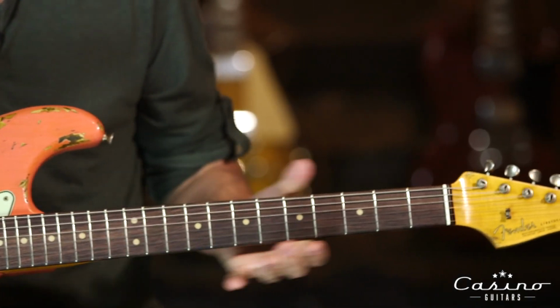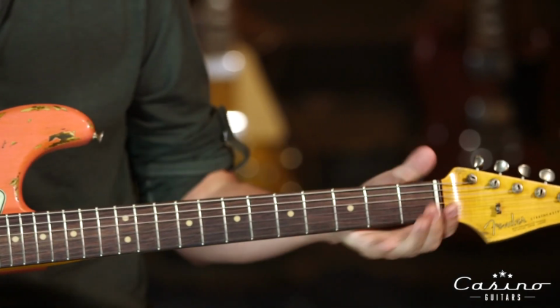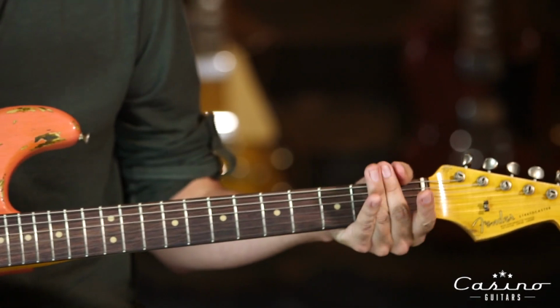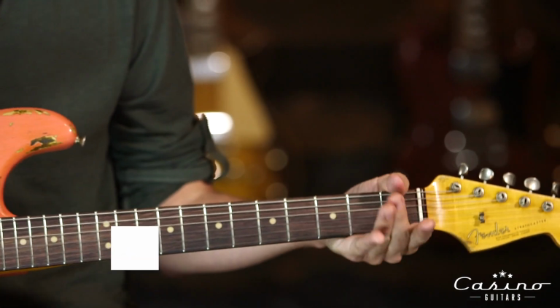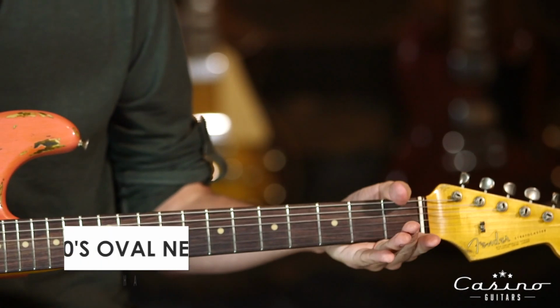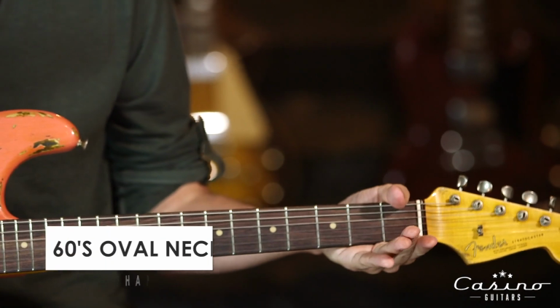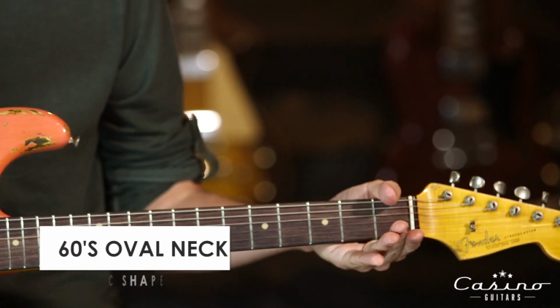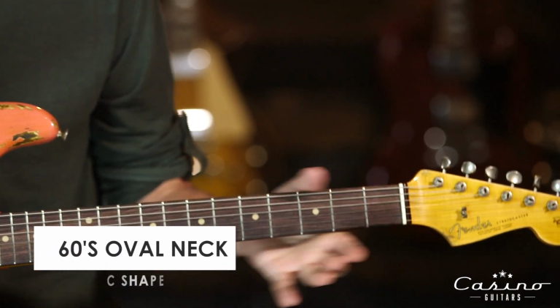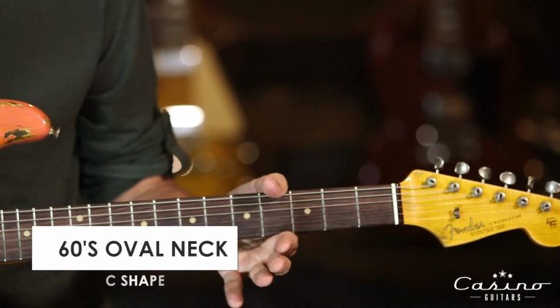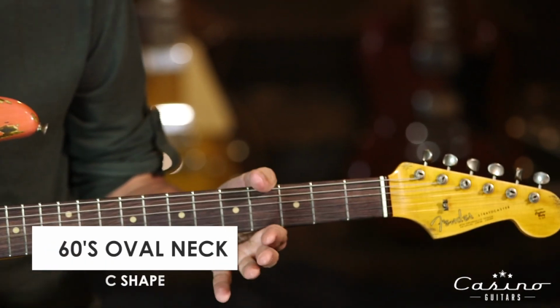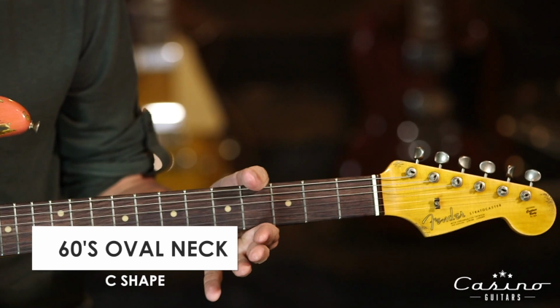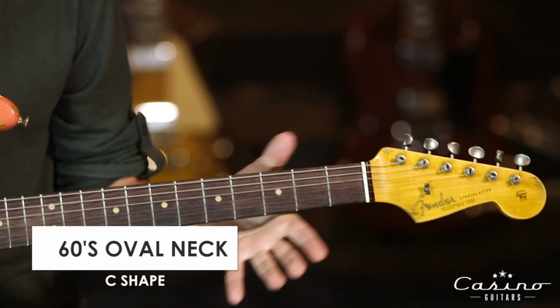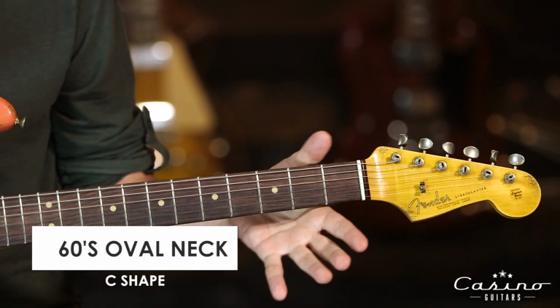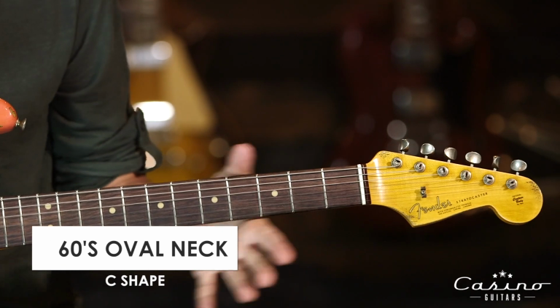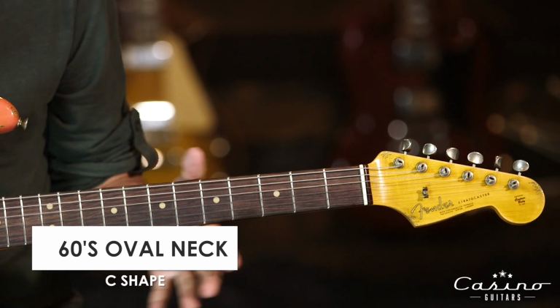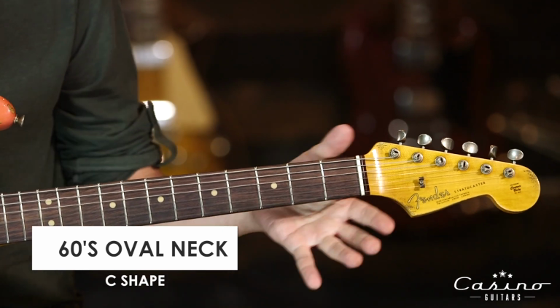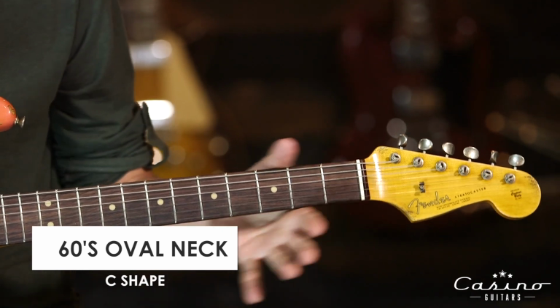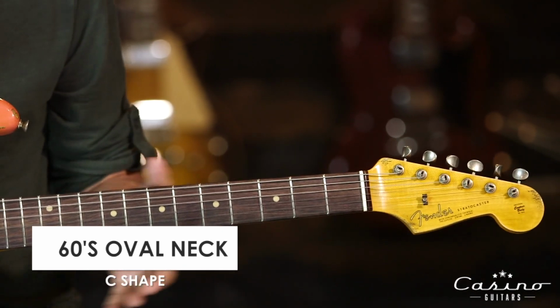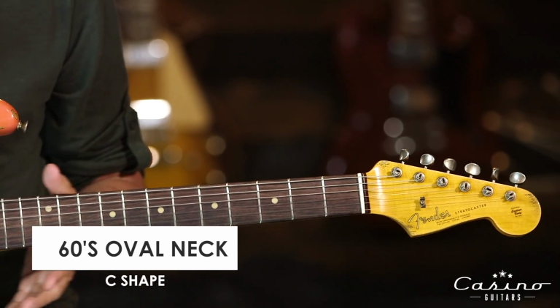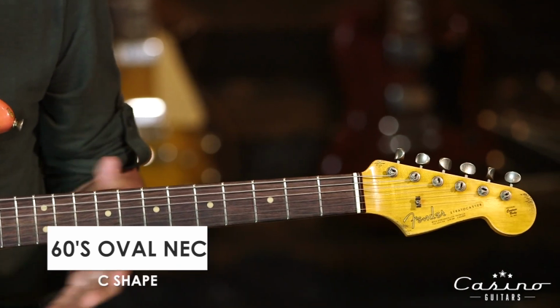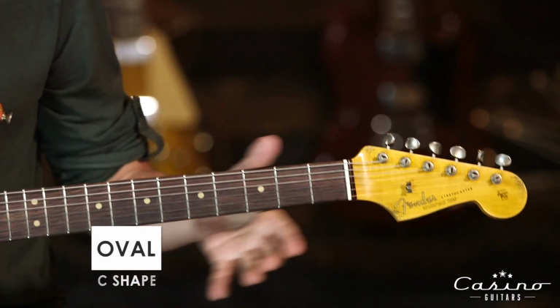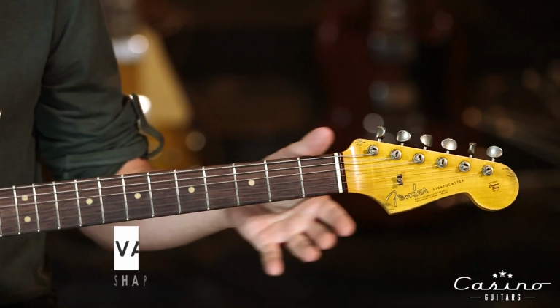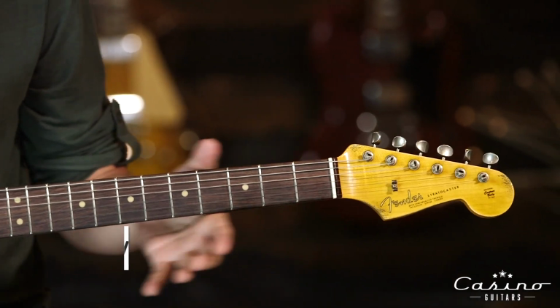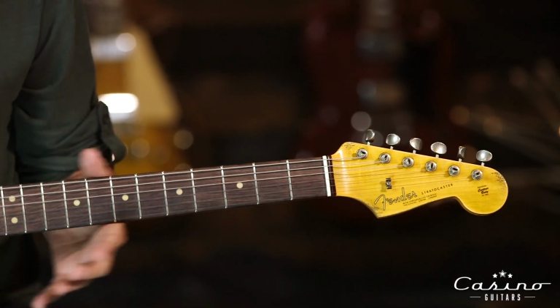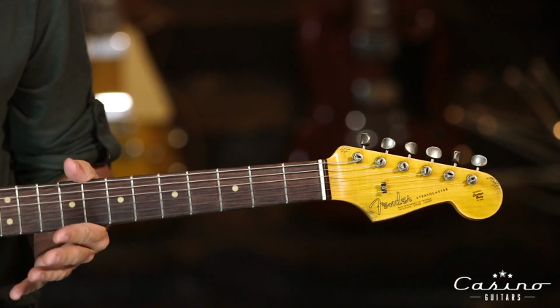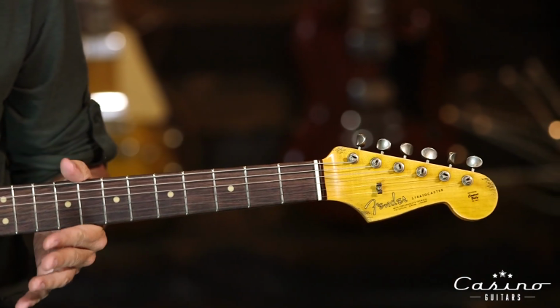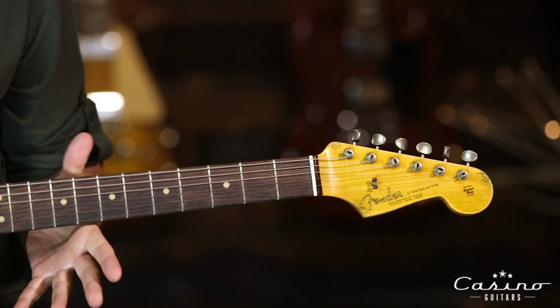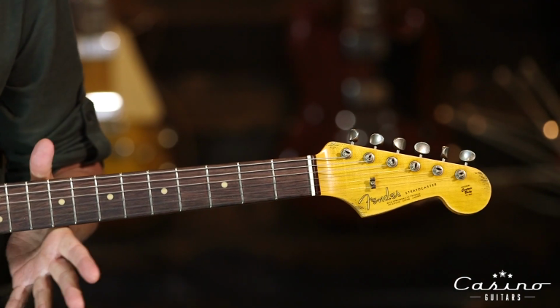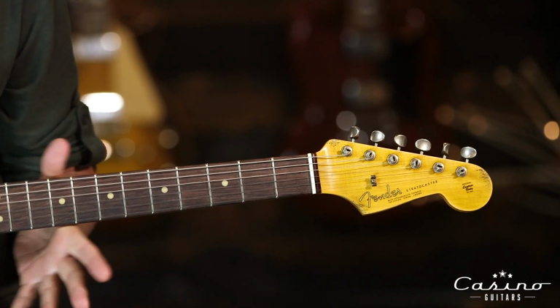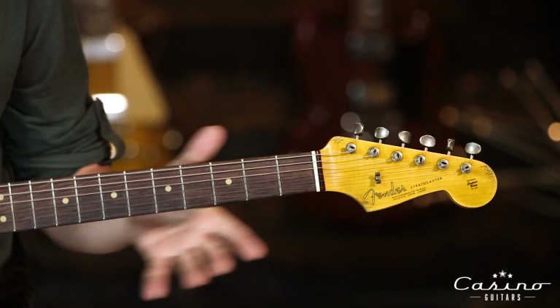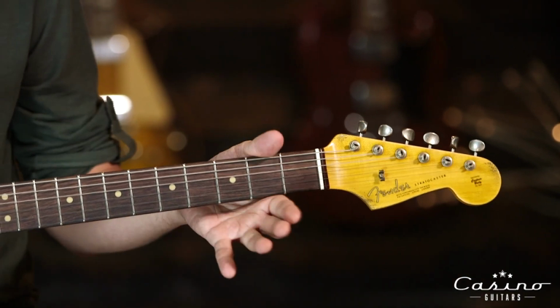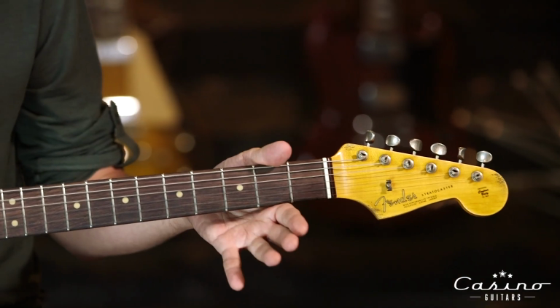It's got a 60s oval type style neck — not very big at all. This one's a smaller one than some of the ovals that we've had come through. It feels great.